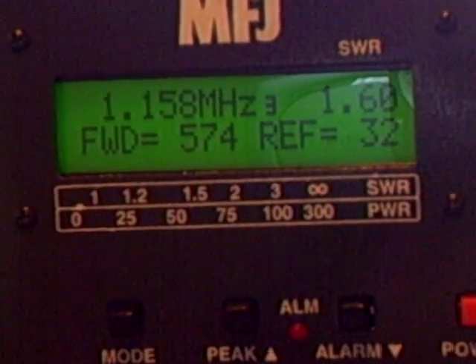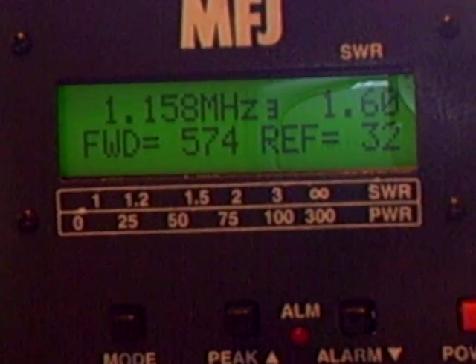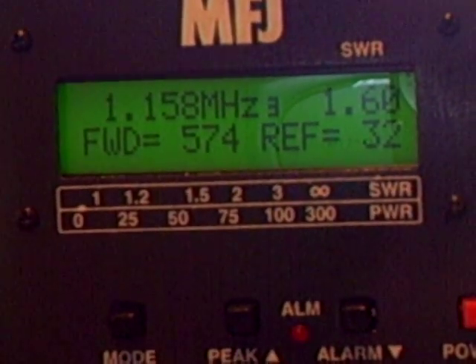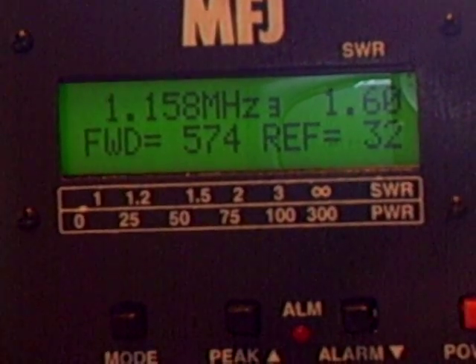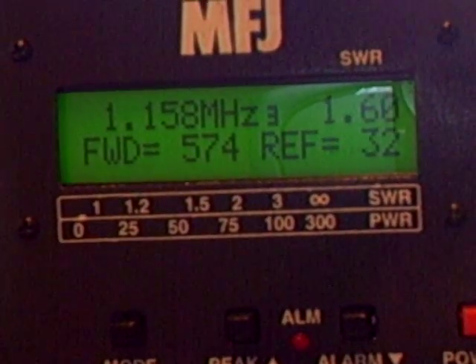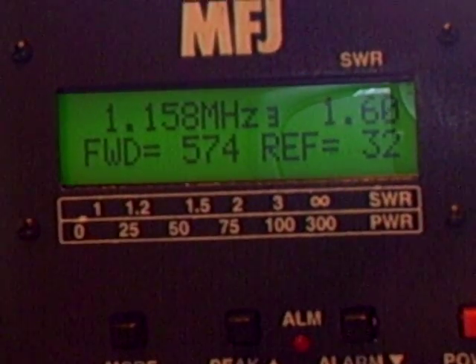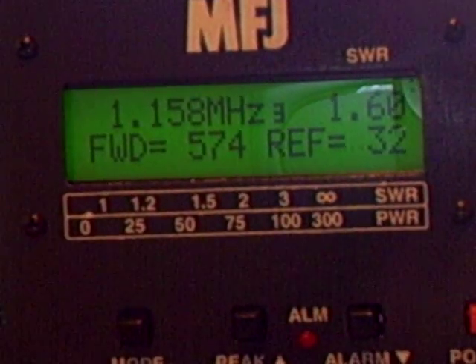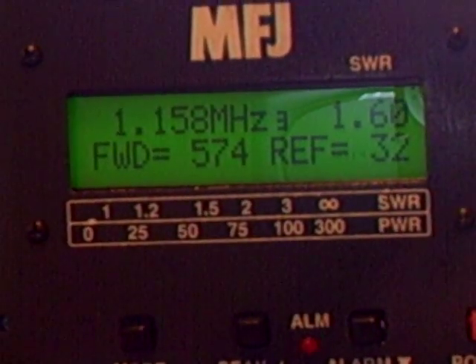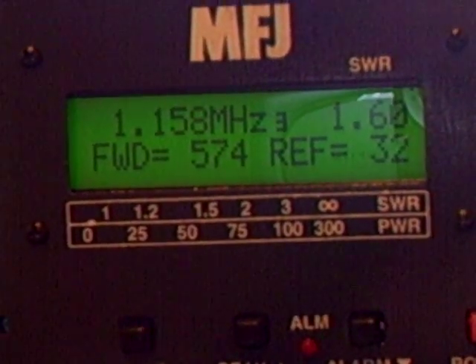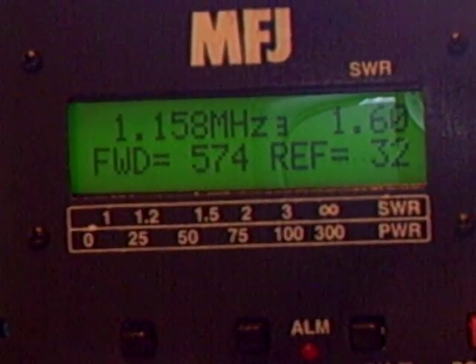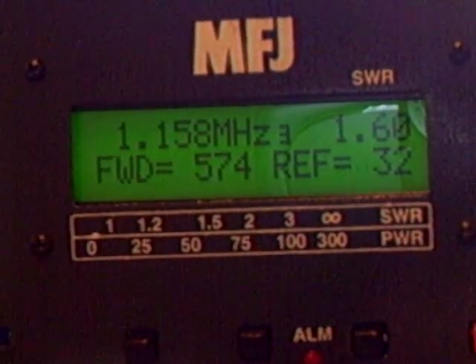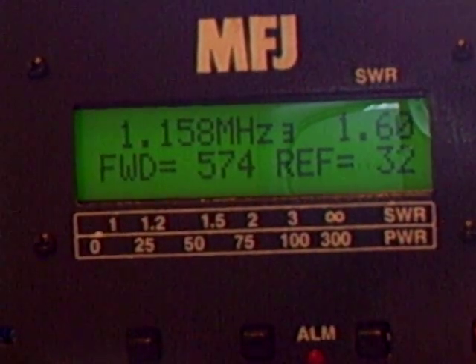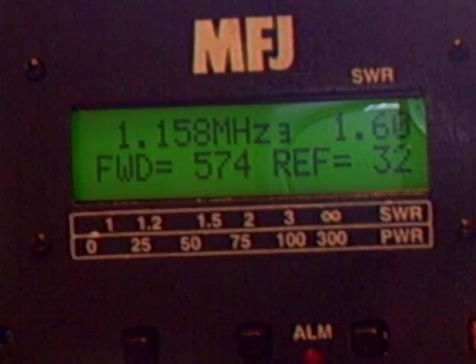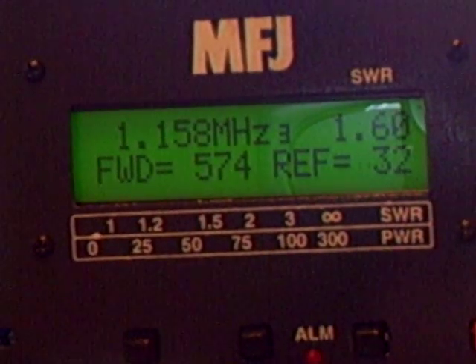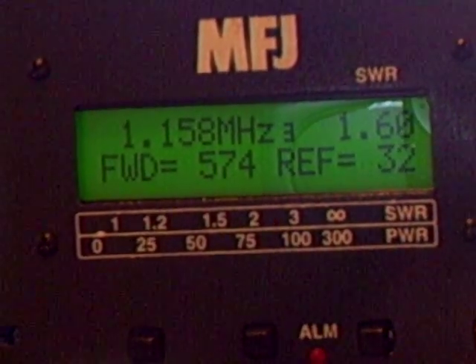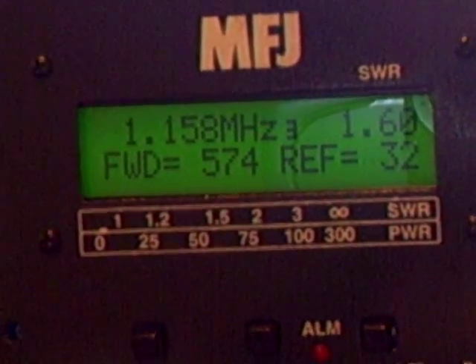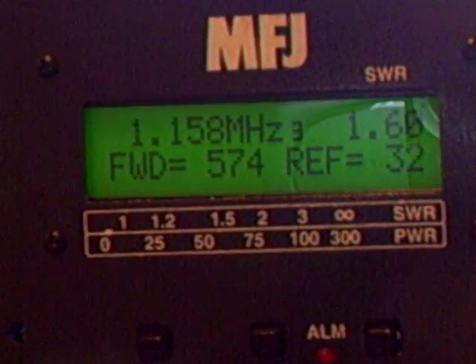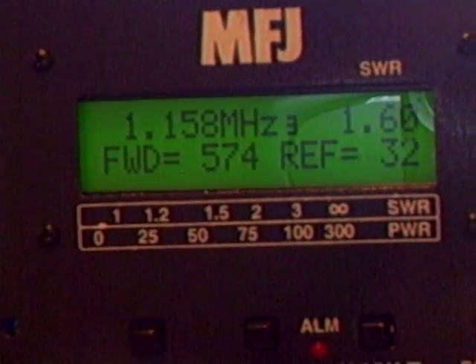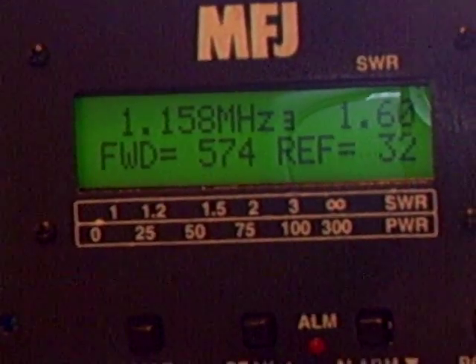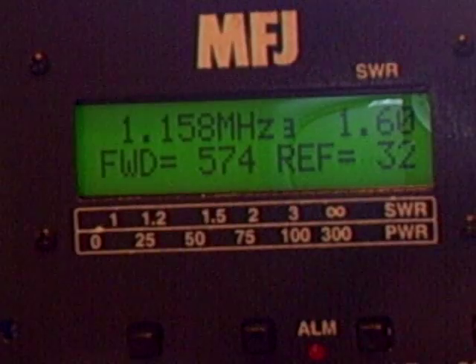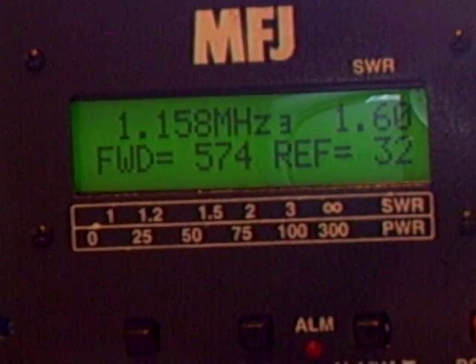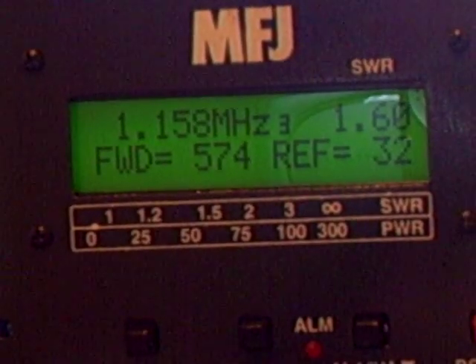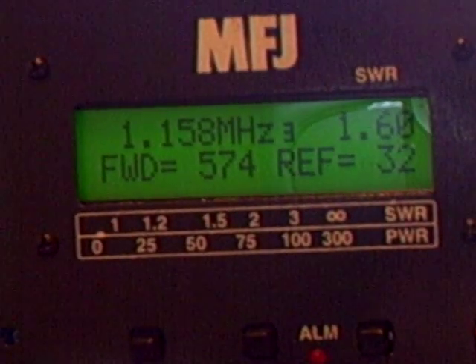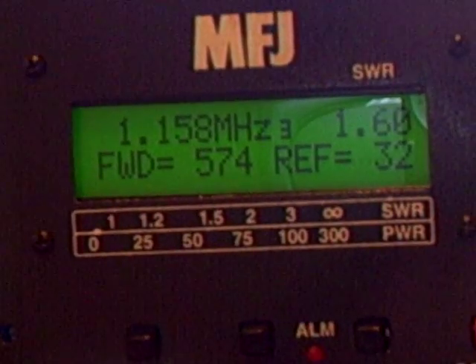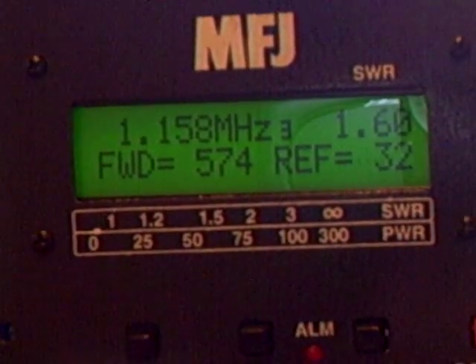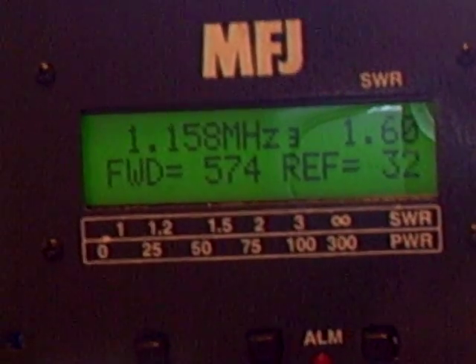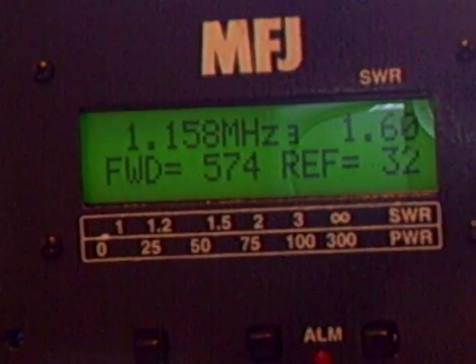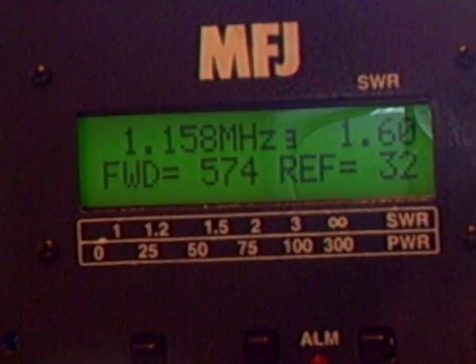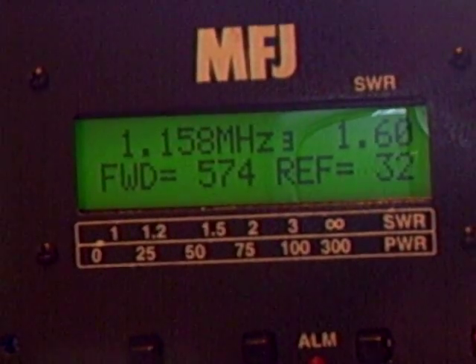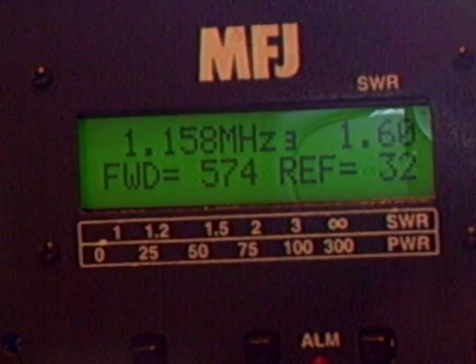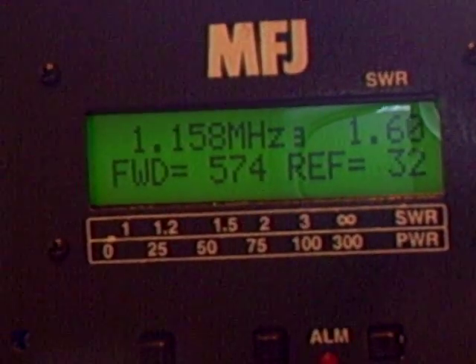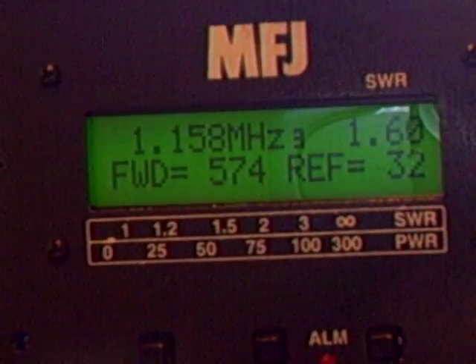Giving out quite good power really, so that's just a test — straight into my dummy load. Not bad at all, that's just a test.